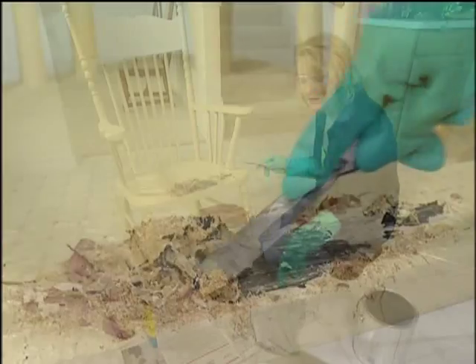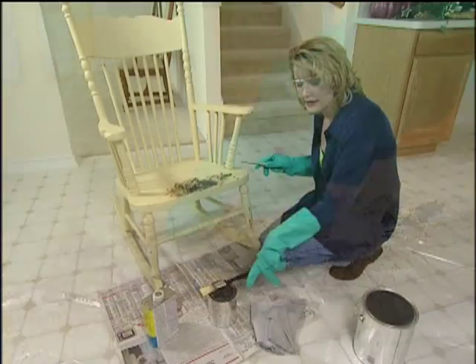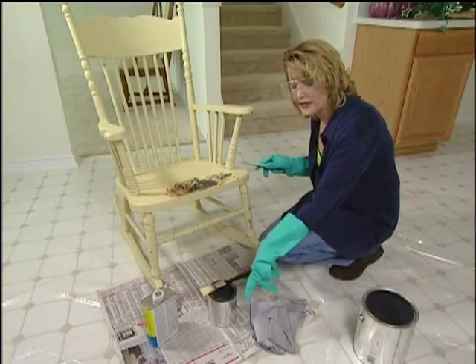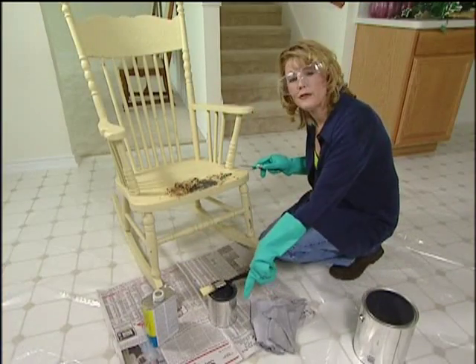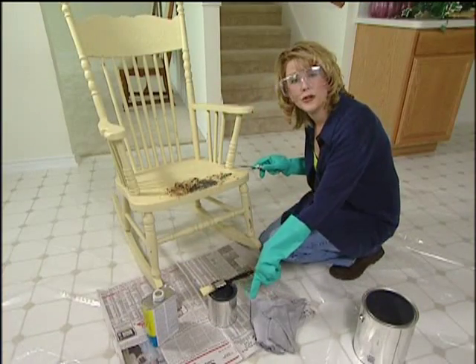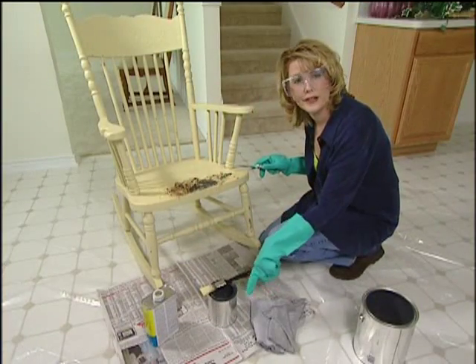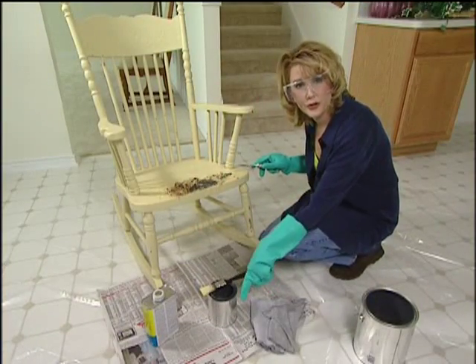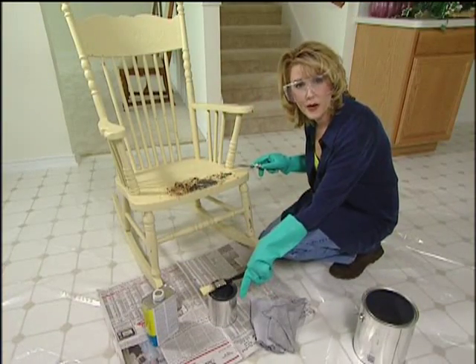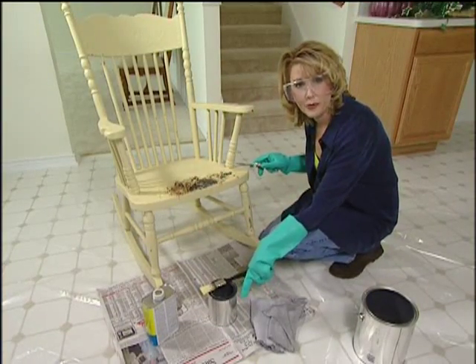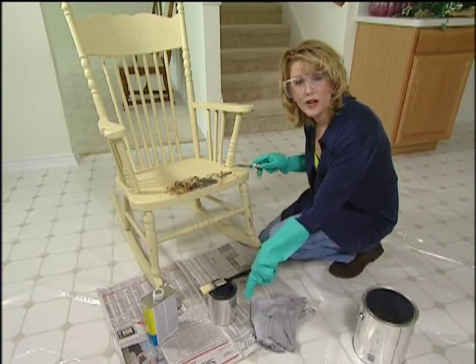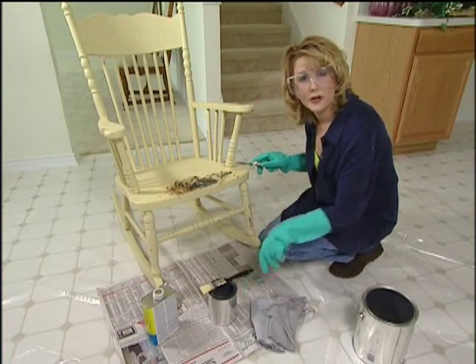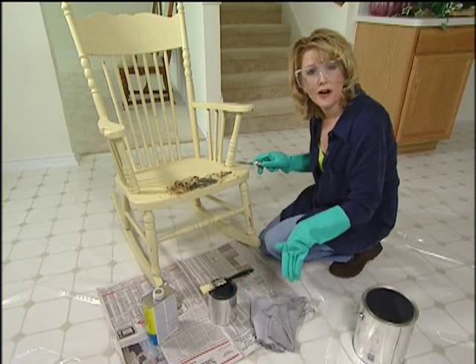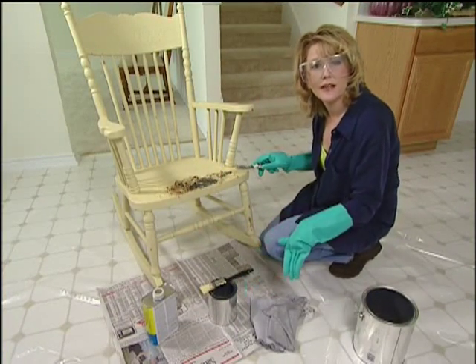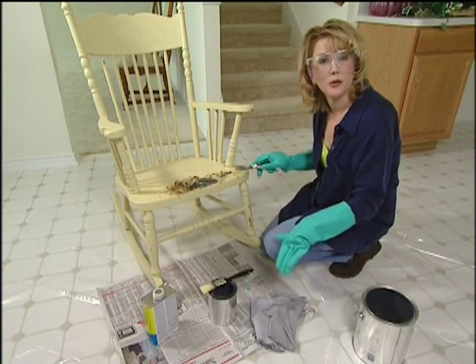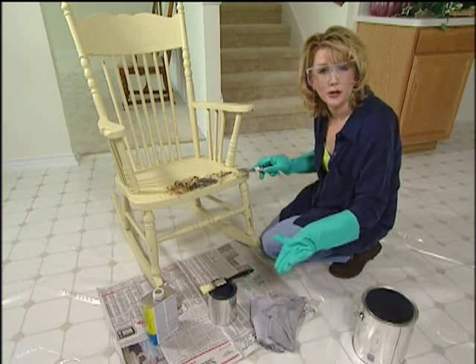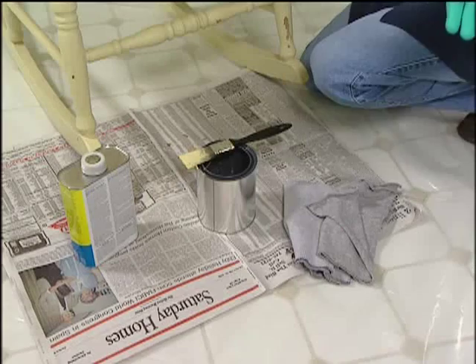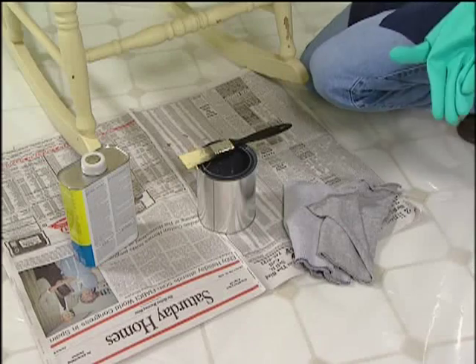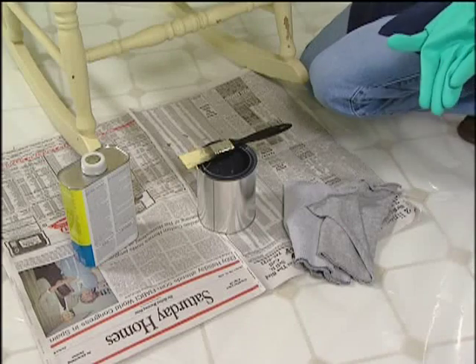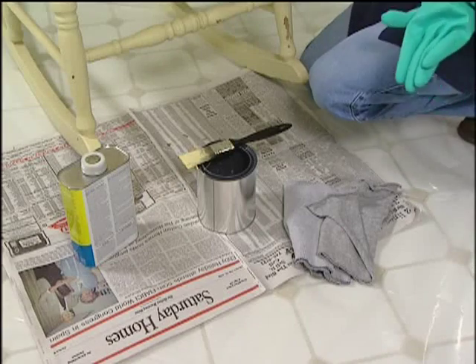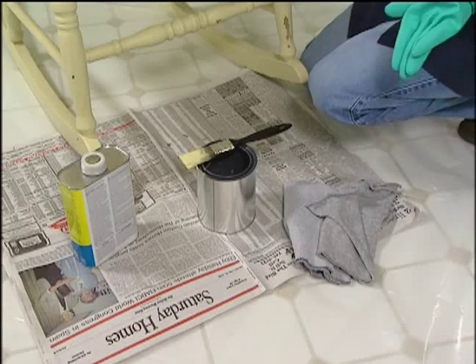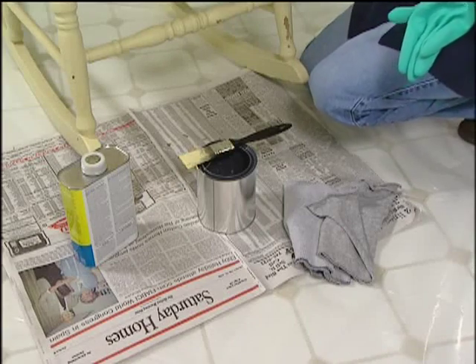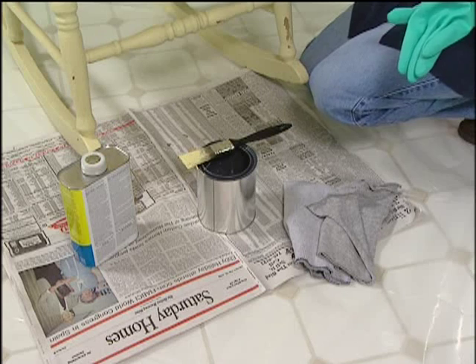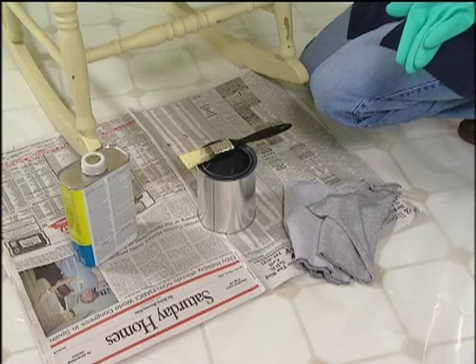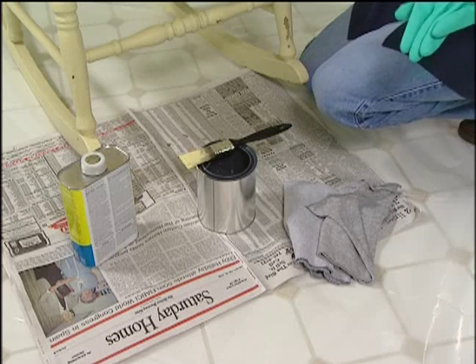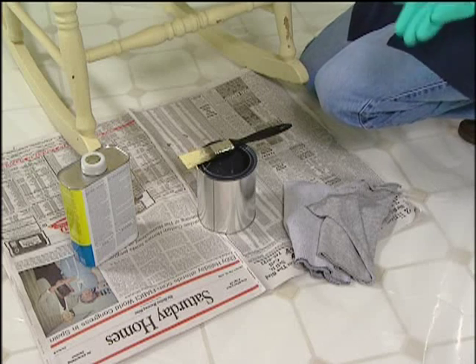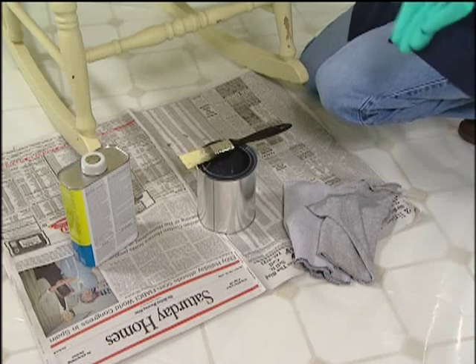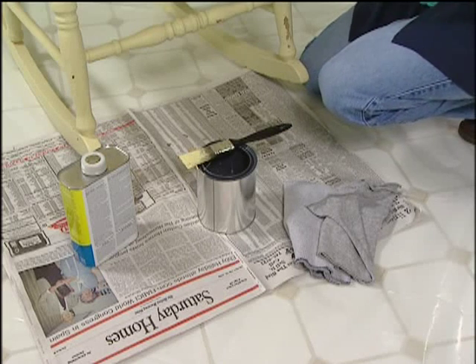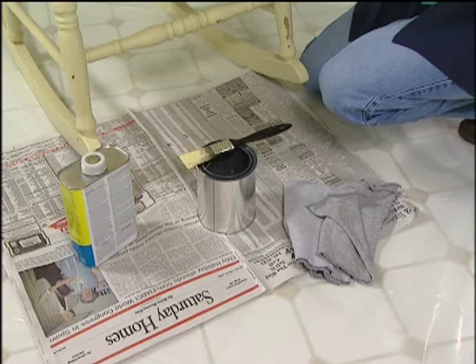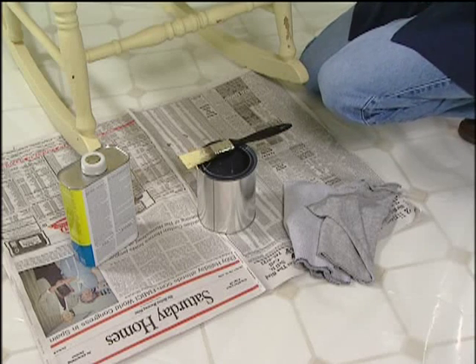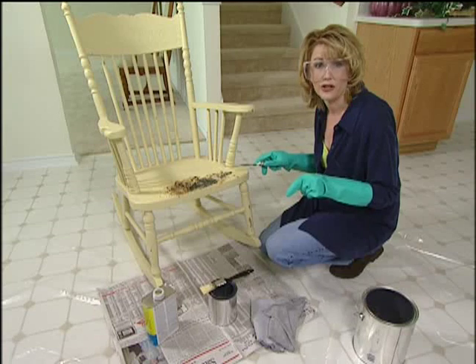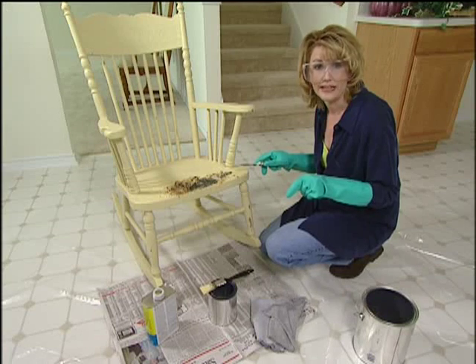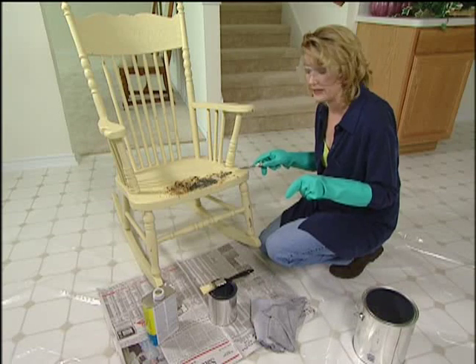Even if you're using a newspaper, you'll find that if you put a drop cloth down below it, it'll make your cleanup a lot faster and easier.